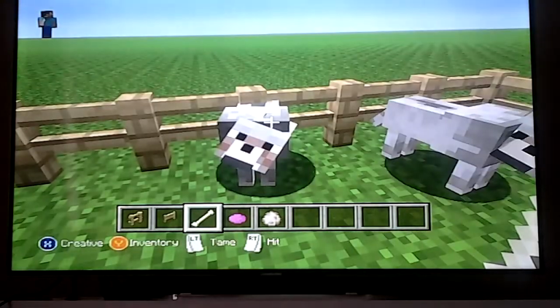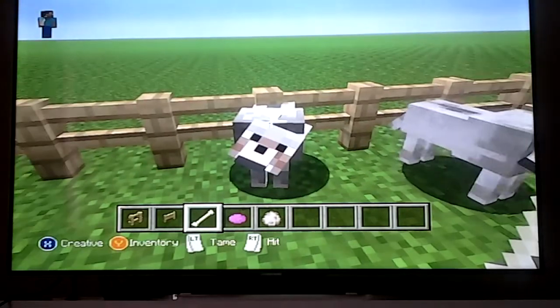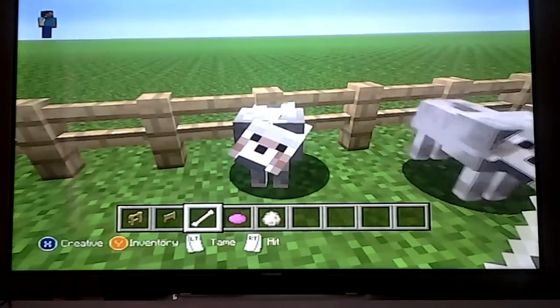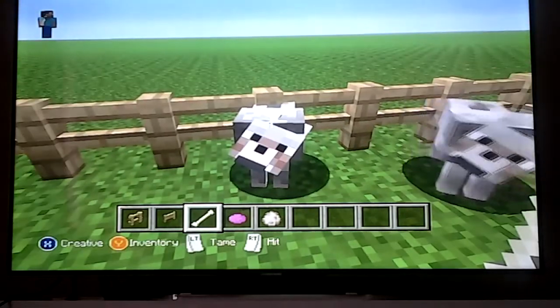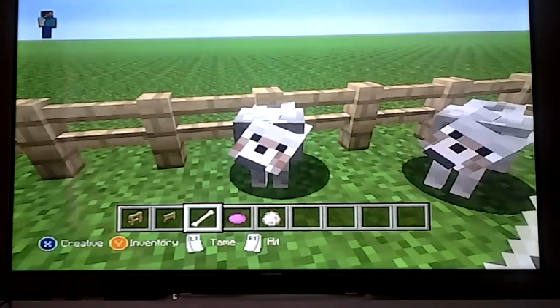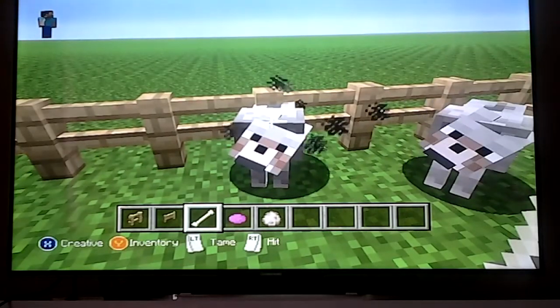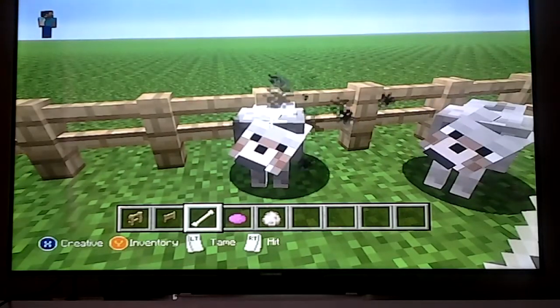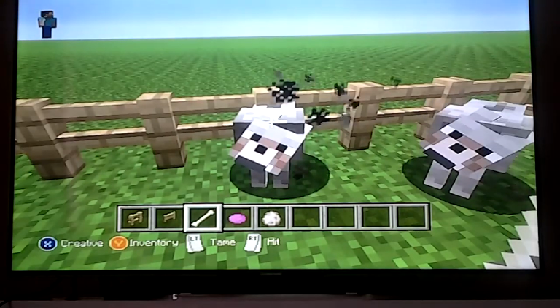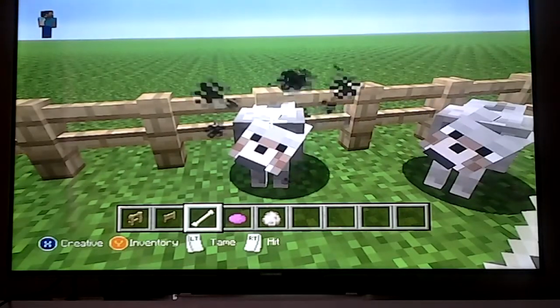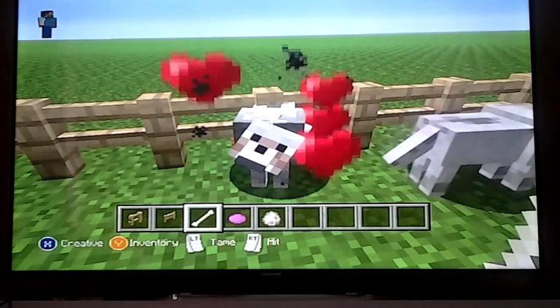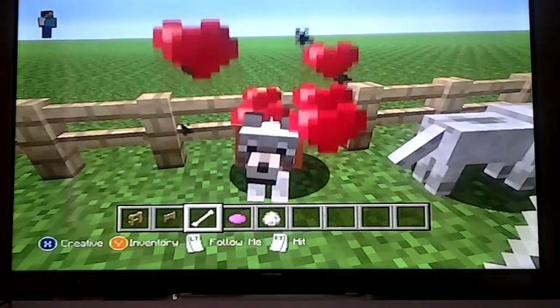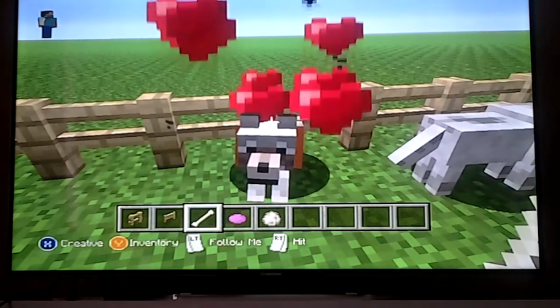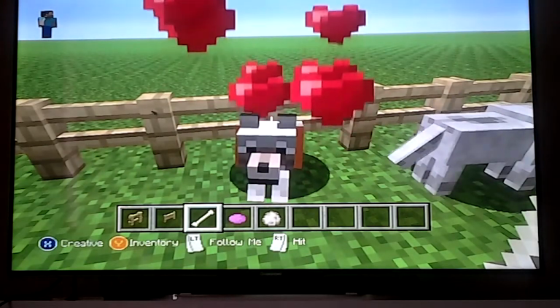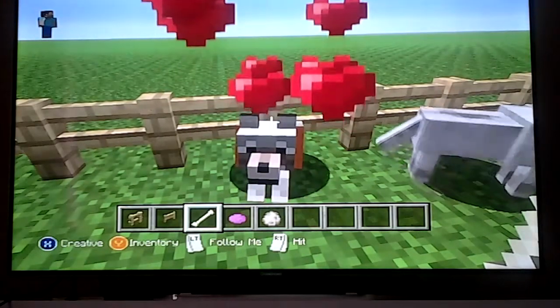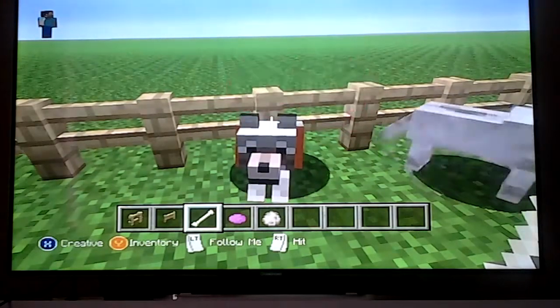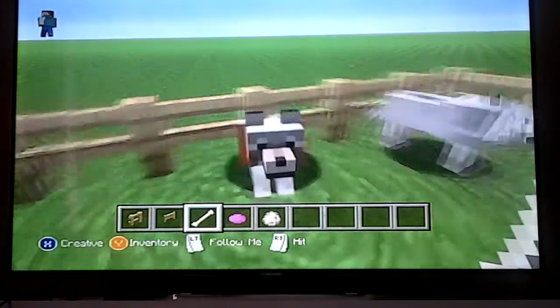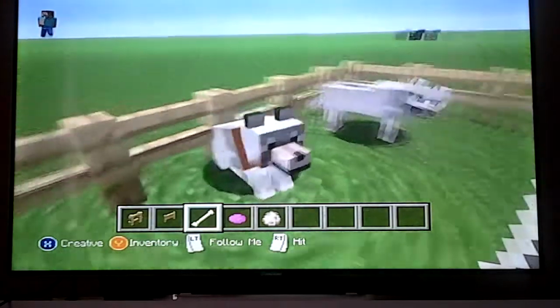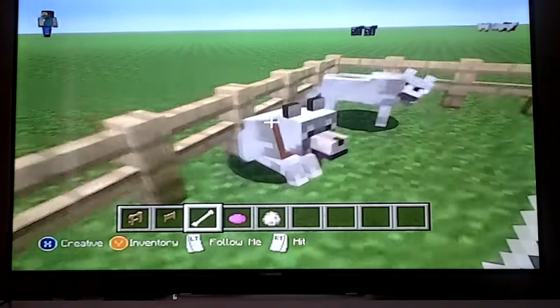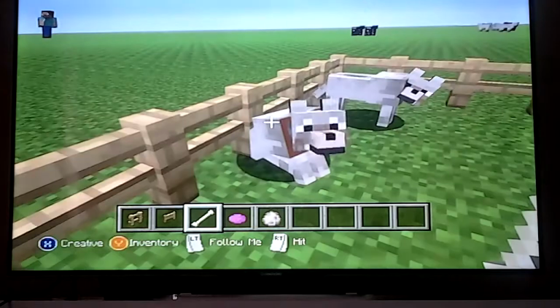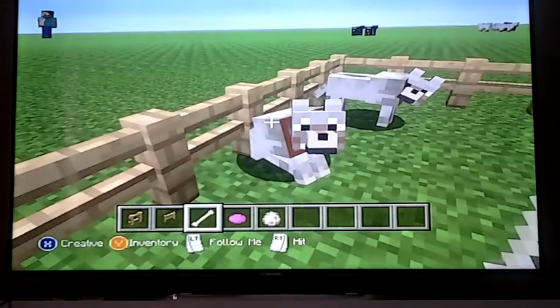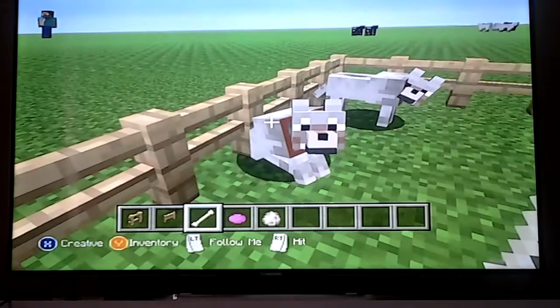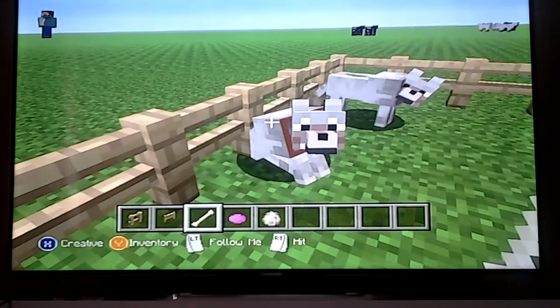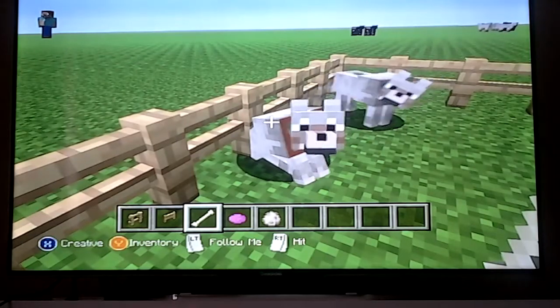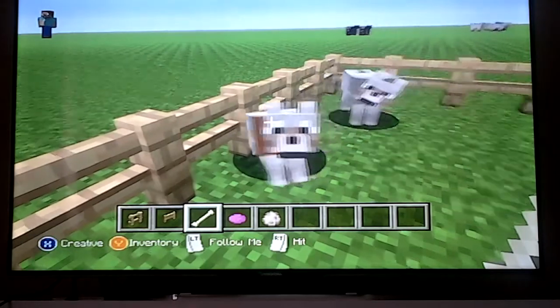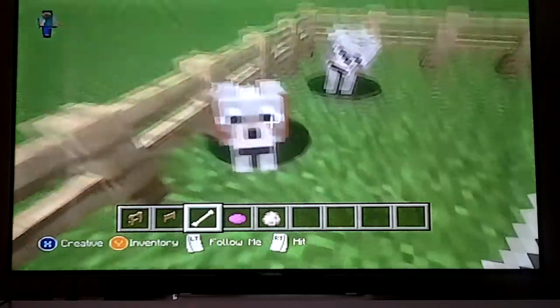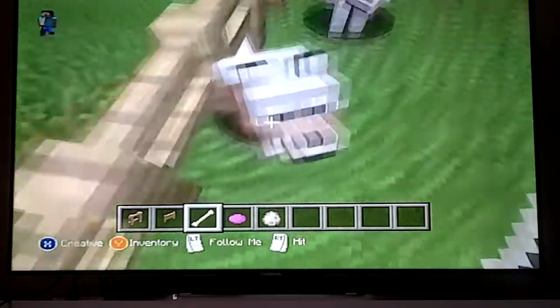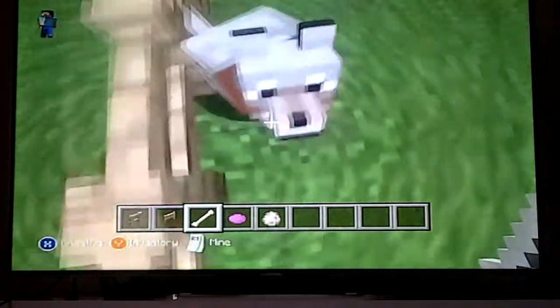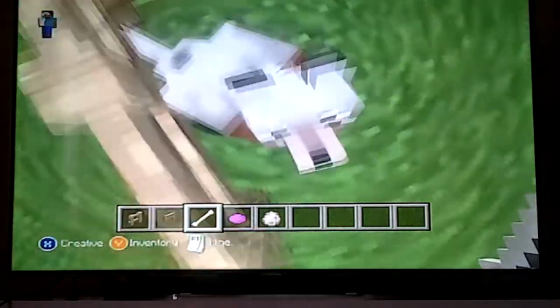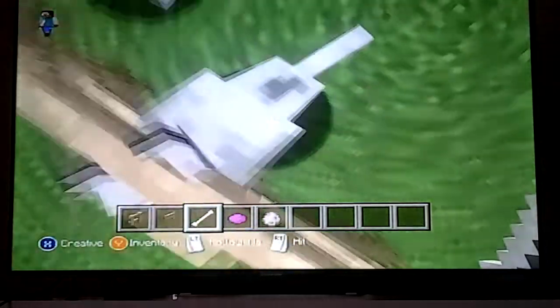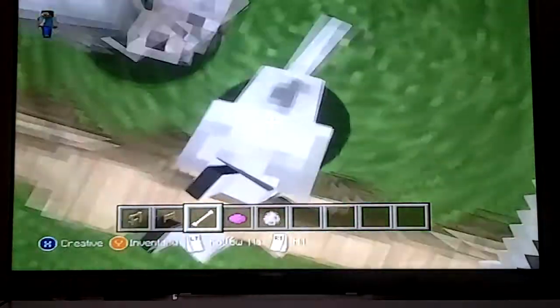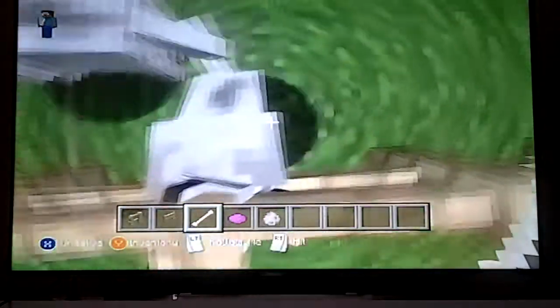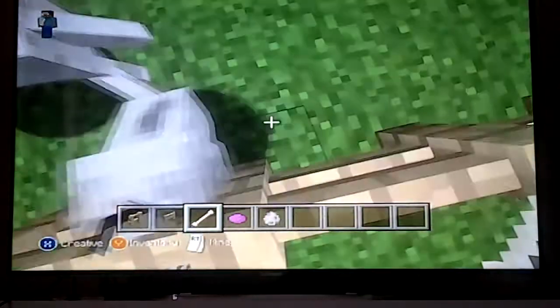And just tap on it until it comes out with love hearts. And there, you've tamed a wolf.